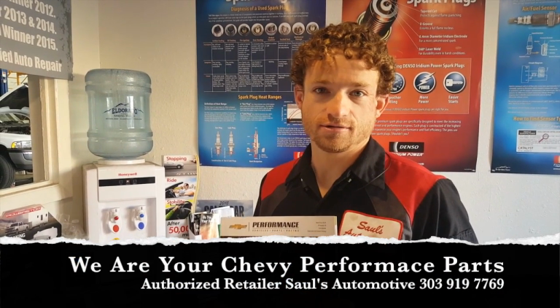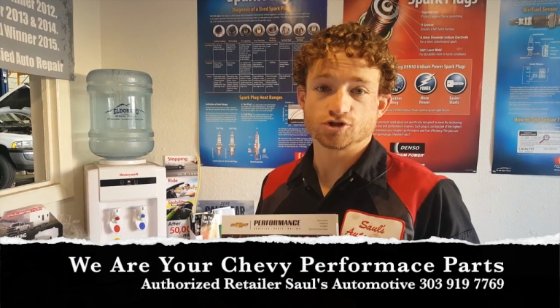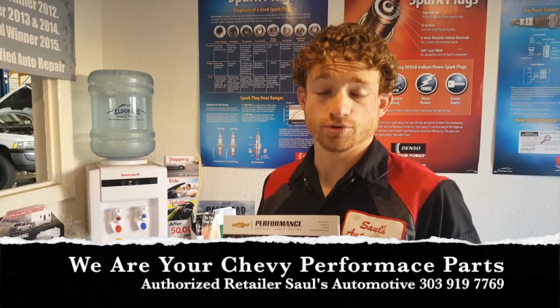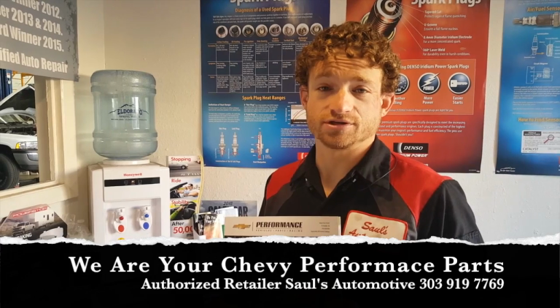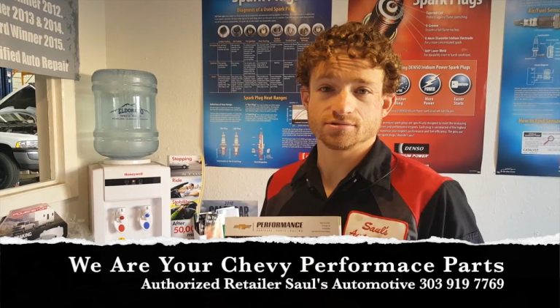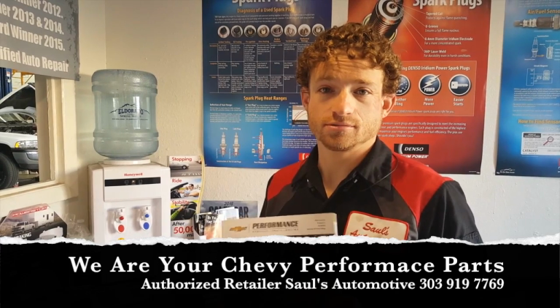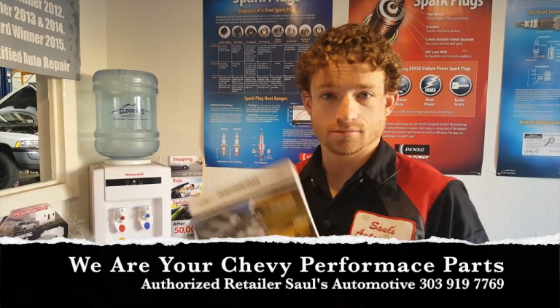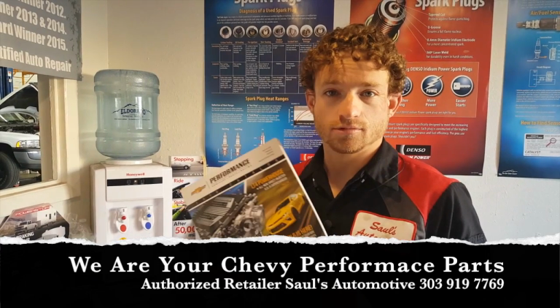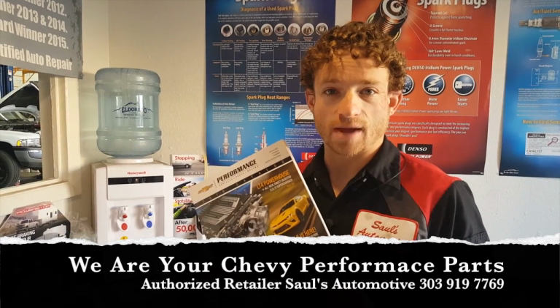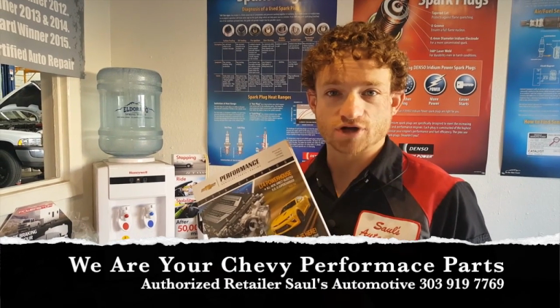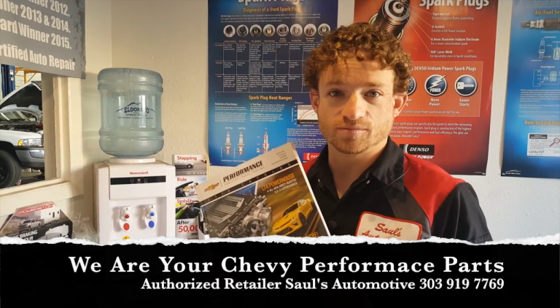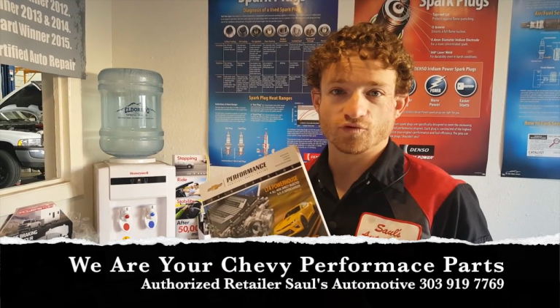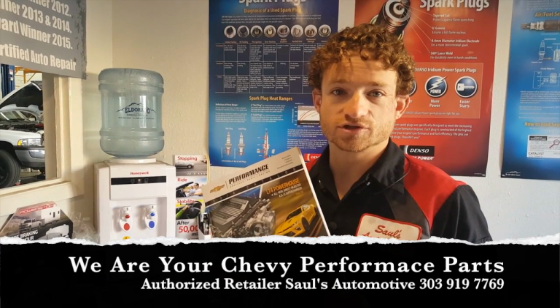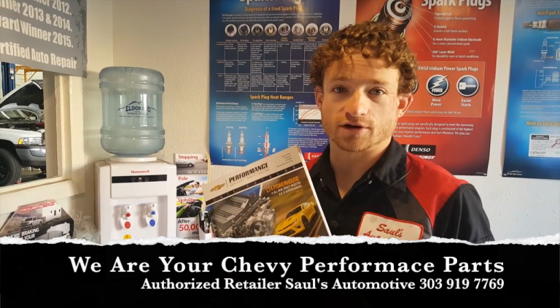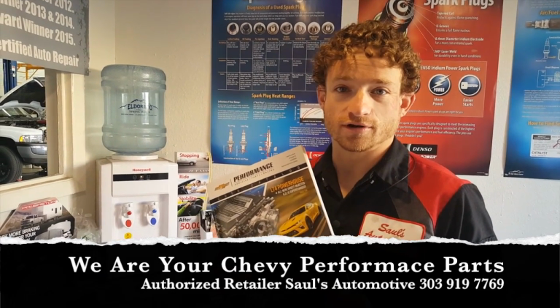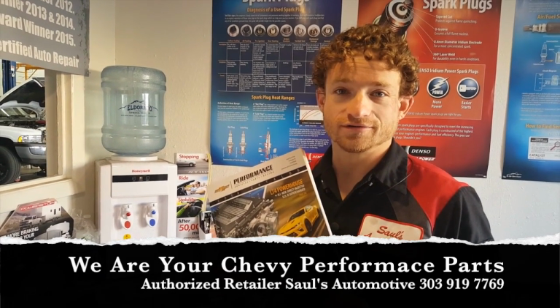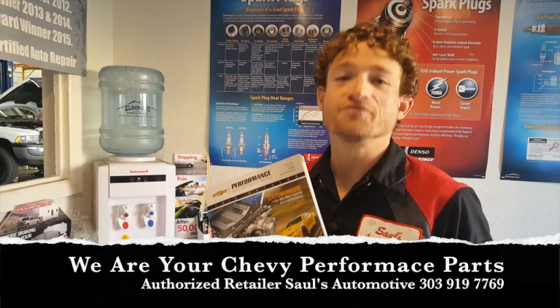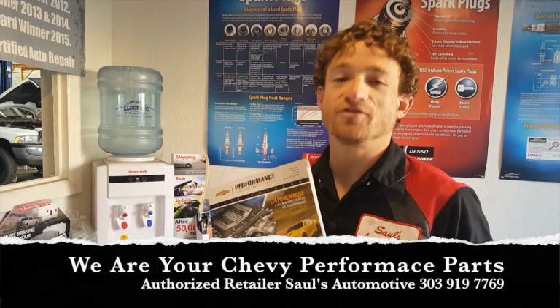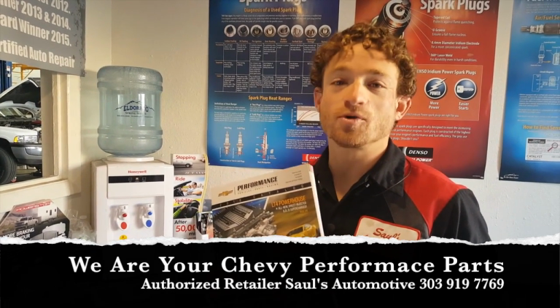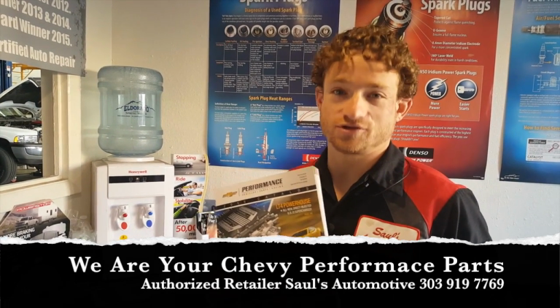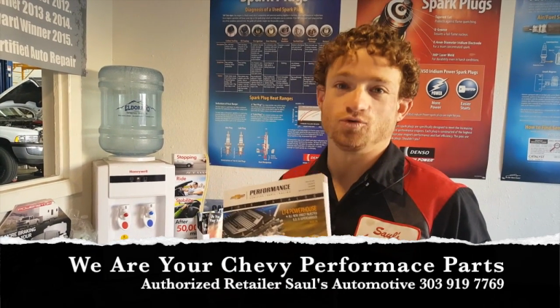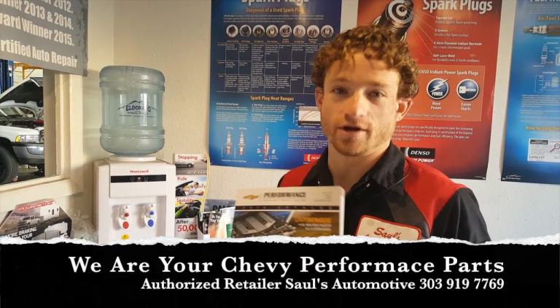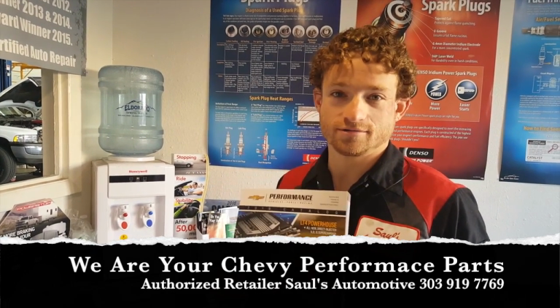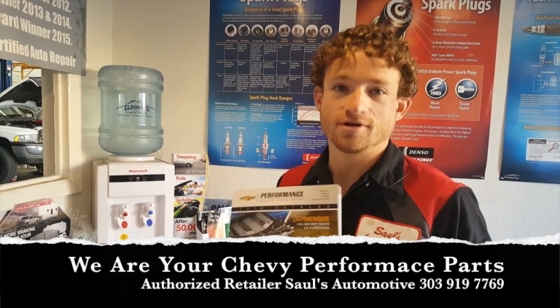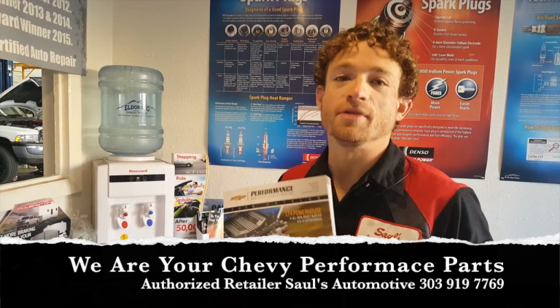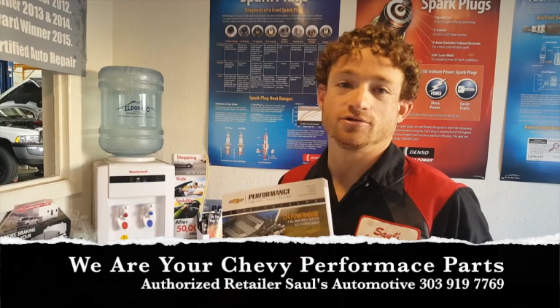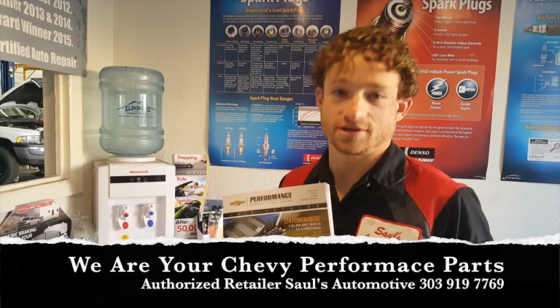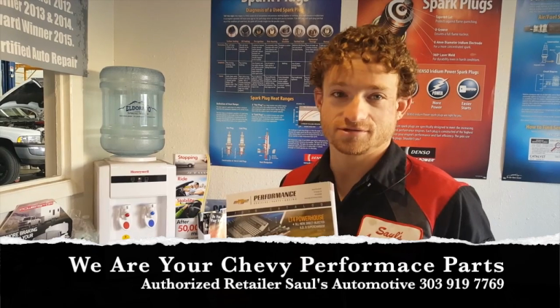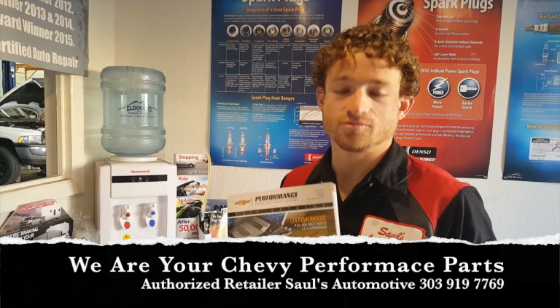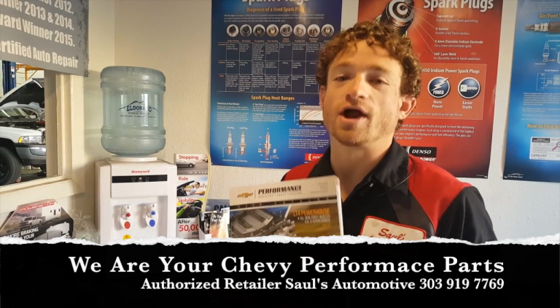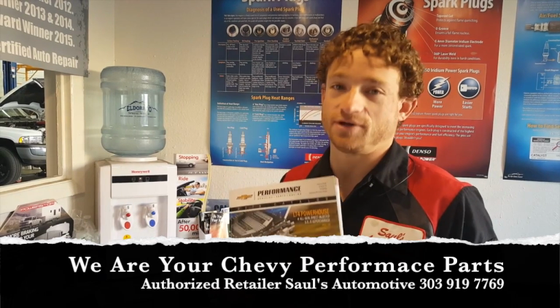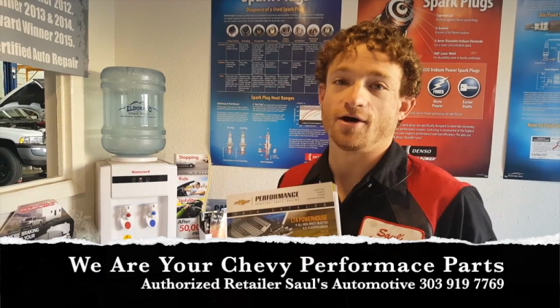So please, grab your Chevy Performance catalog, find the parts that you want, make your list — we're happy to help.